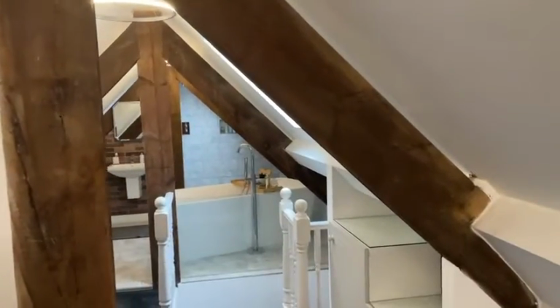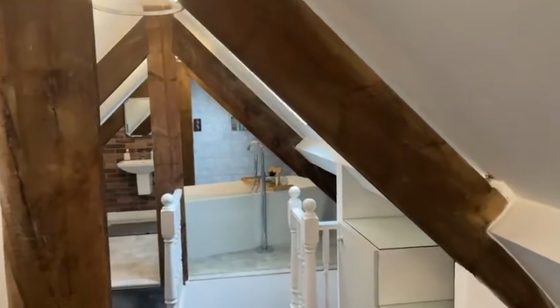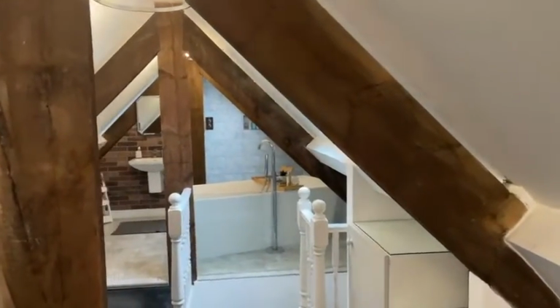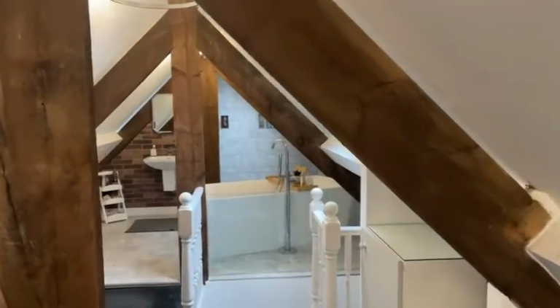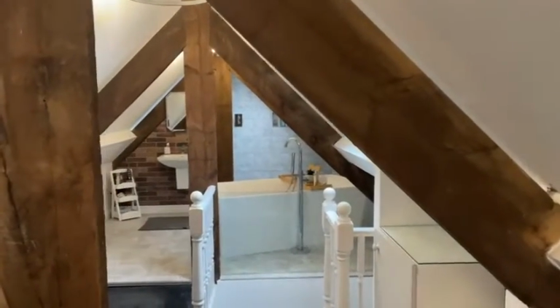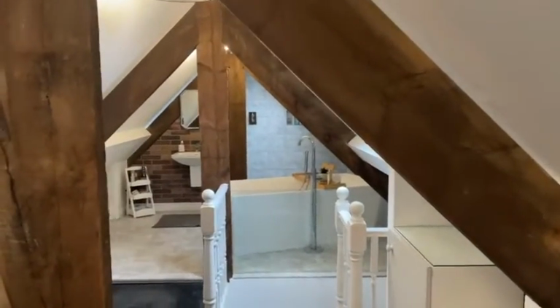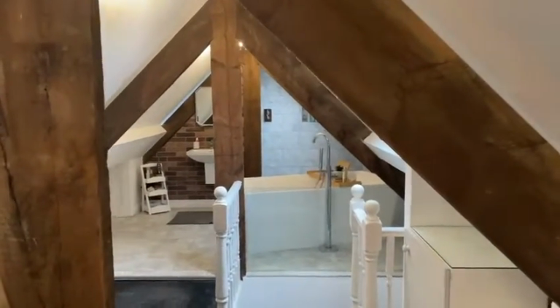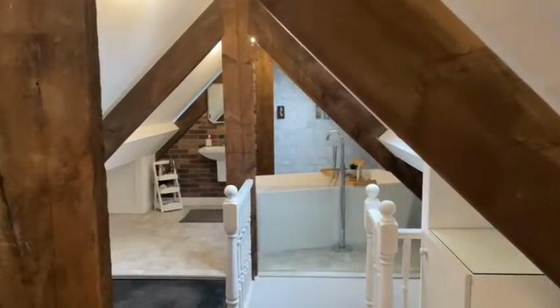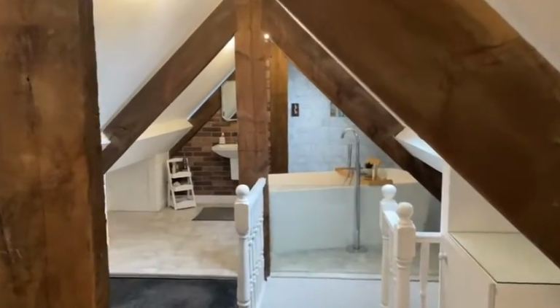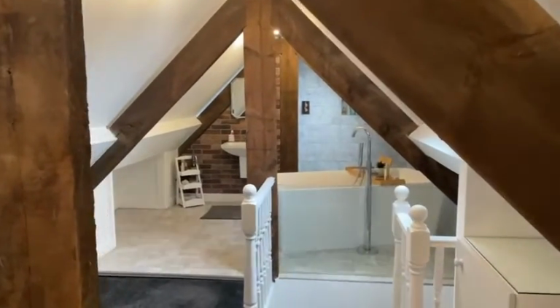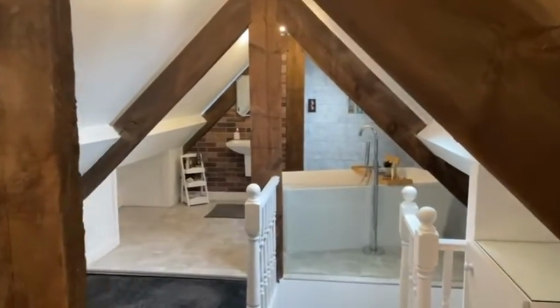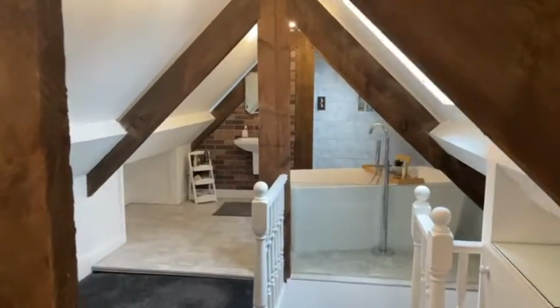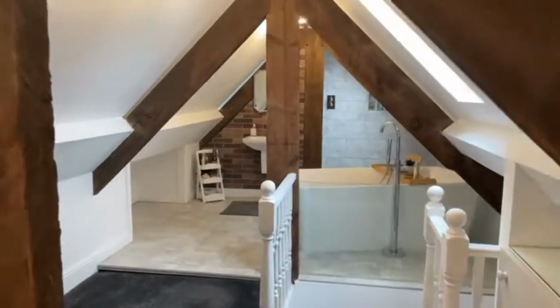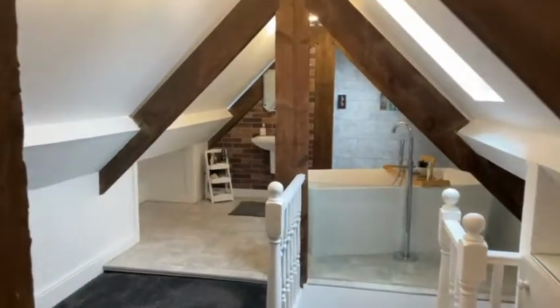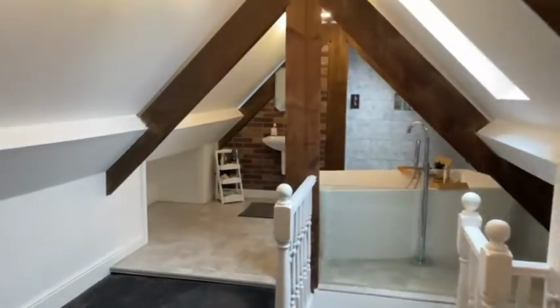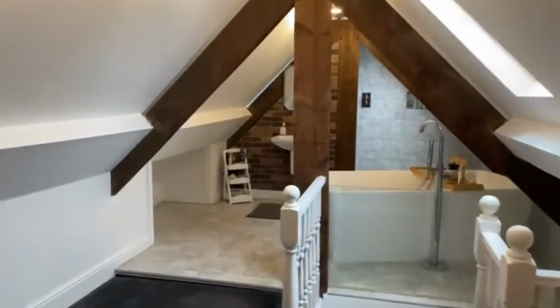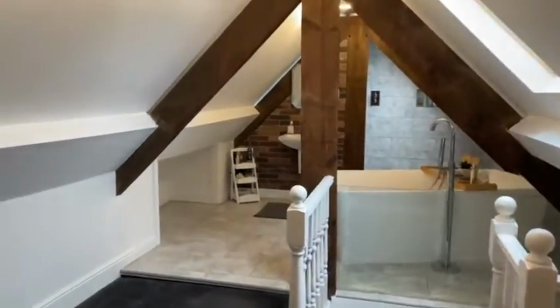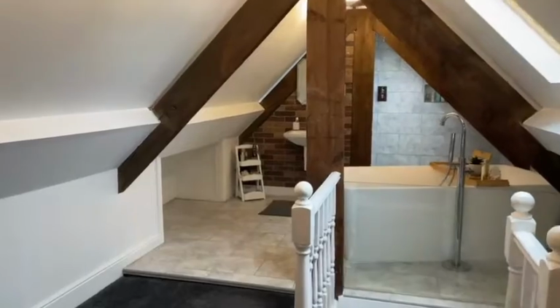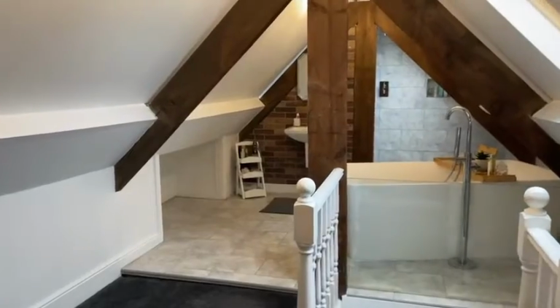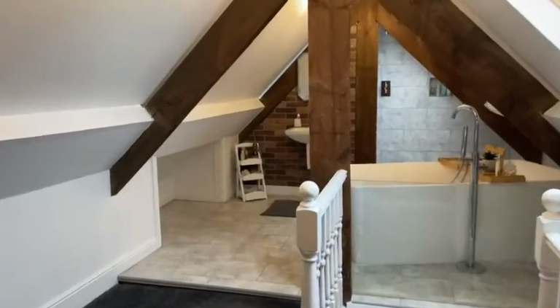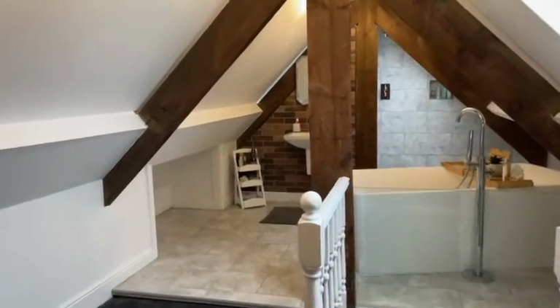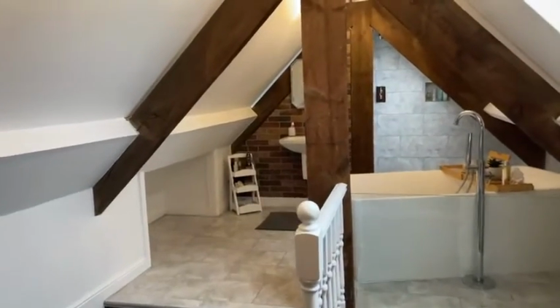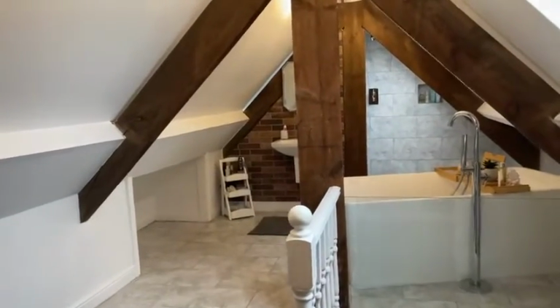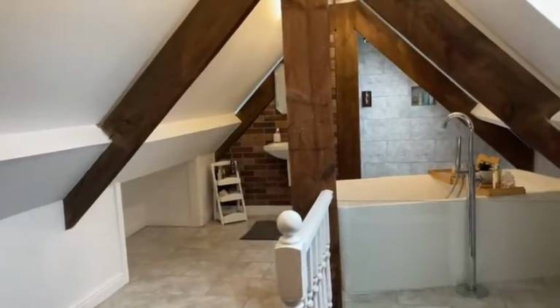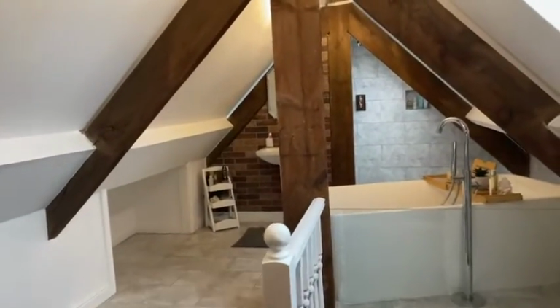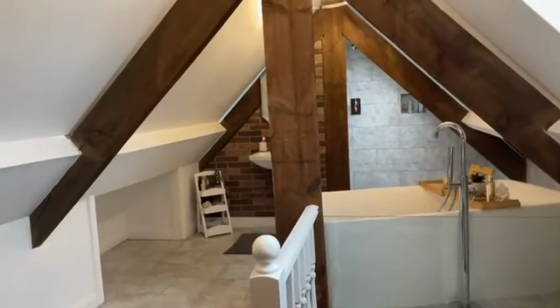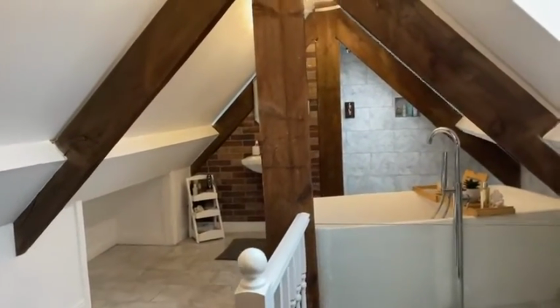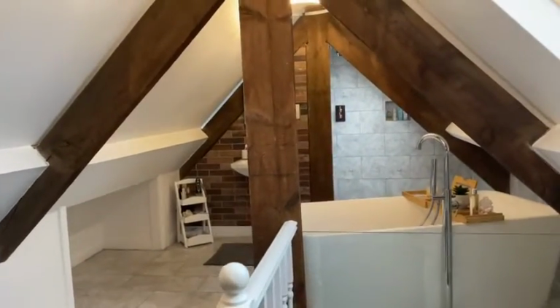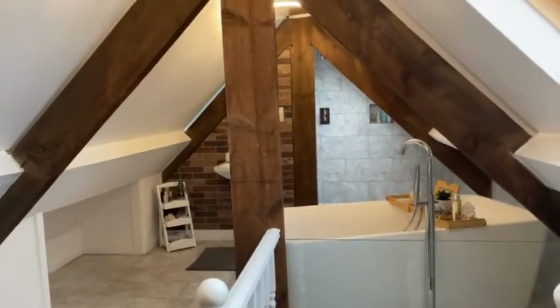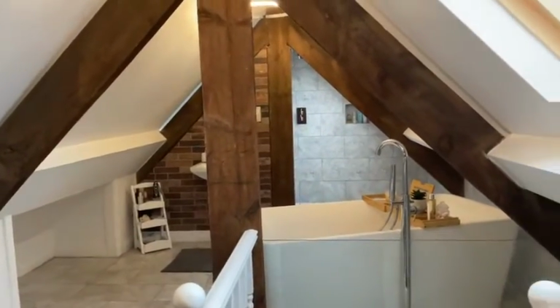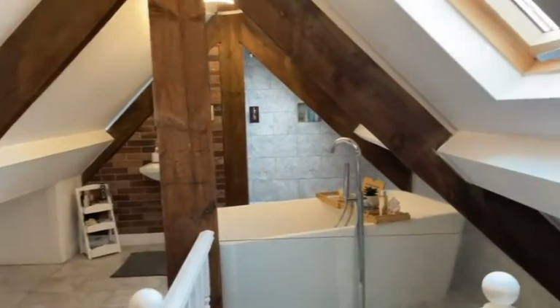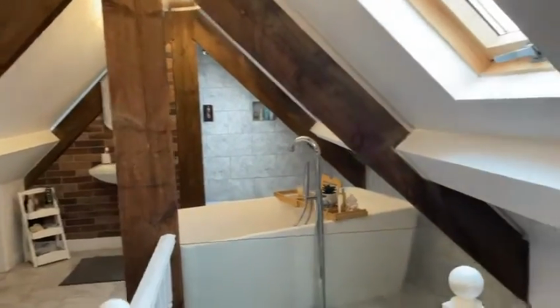Looking through these roof trusses leads us to the absolutely astonishing open plan en-suite bathroom.